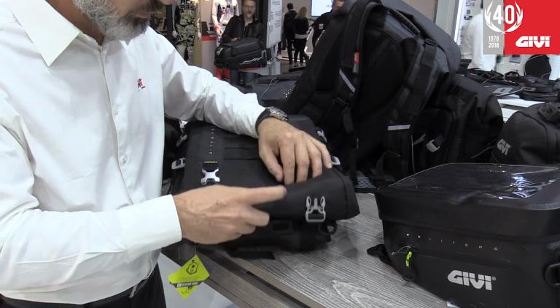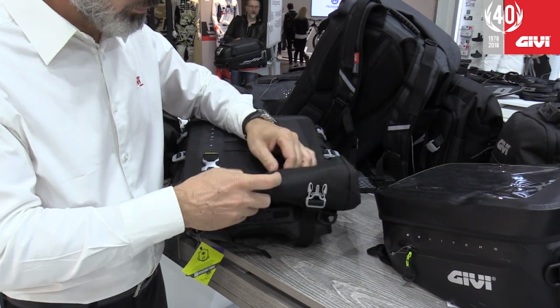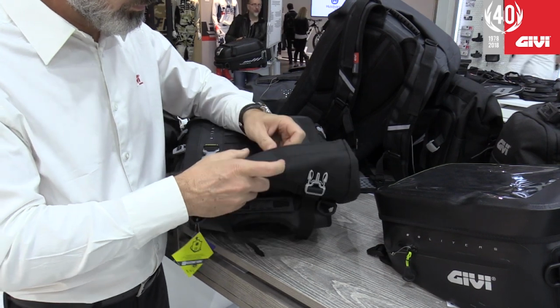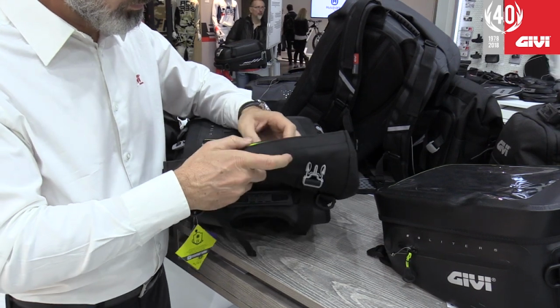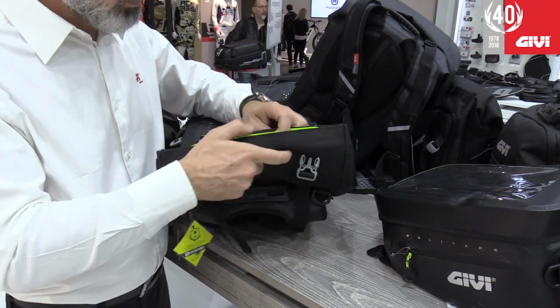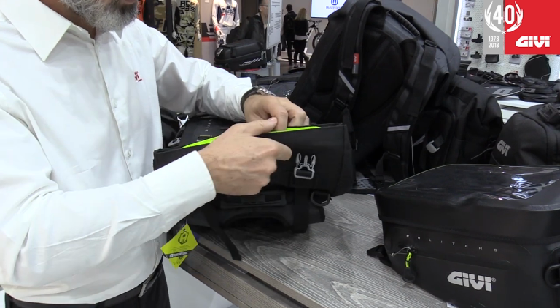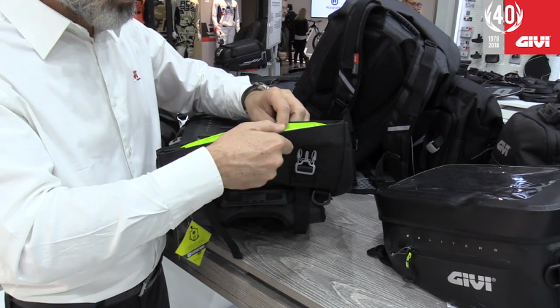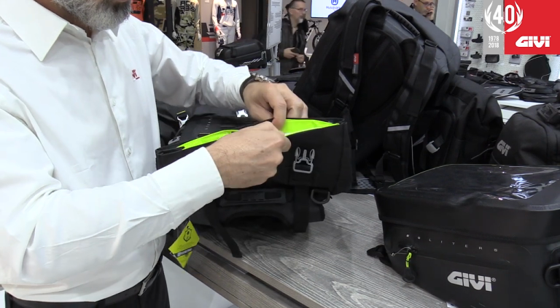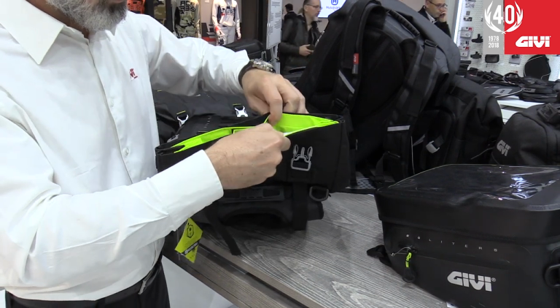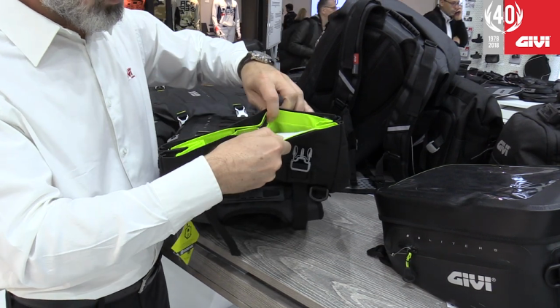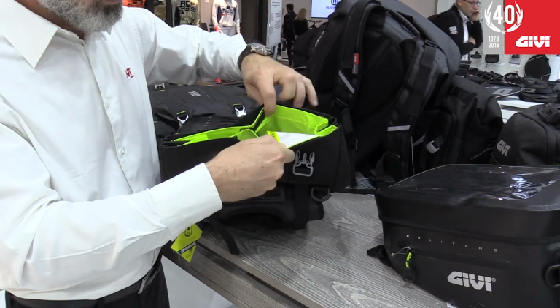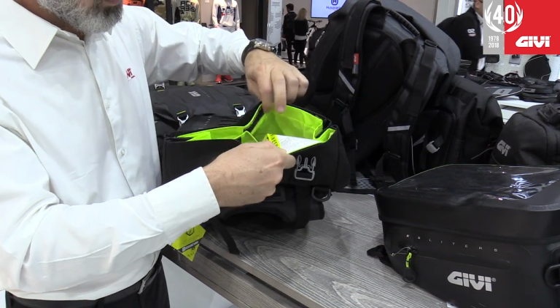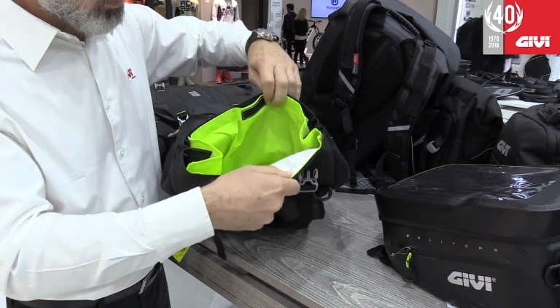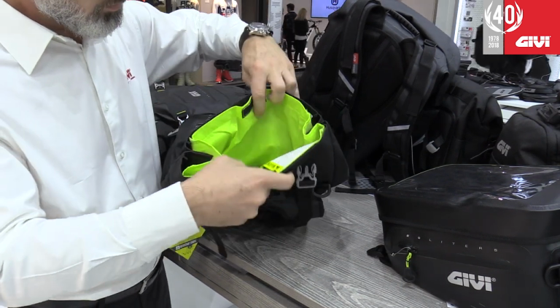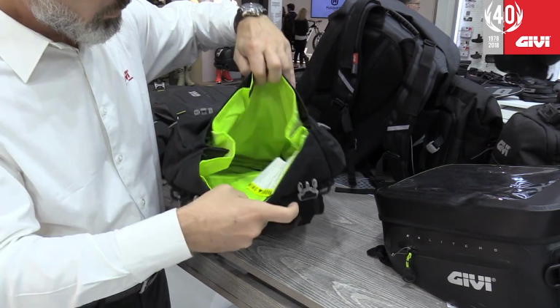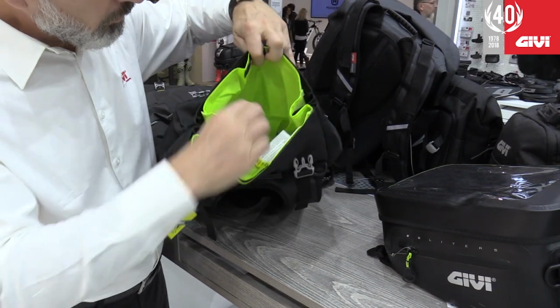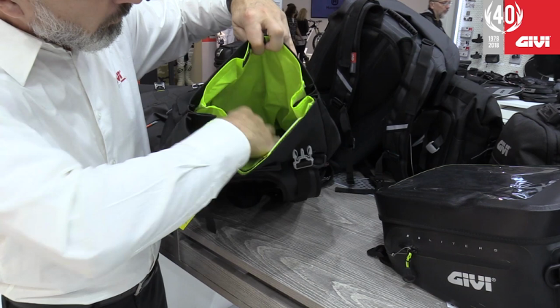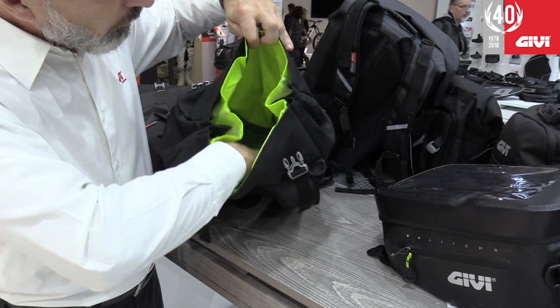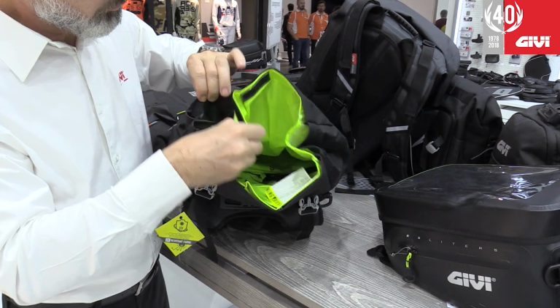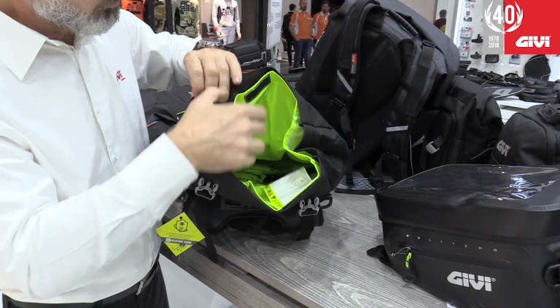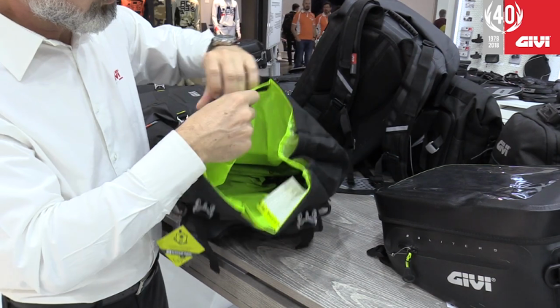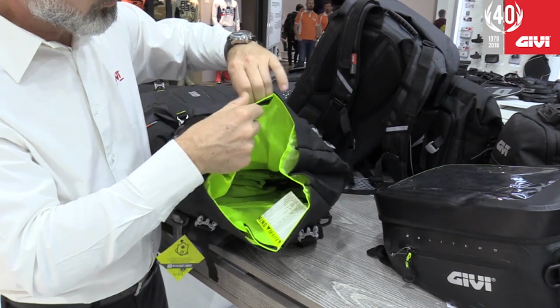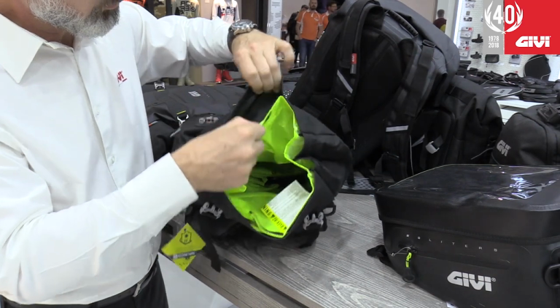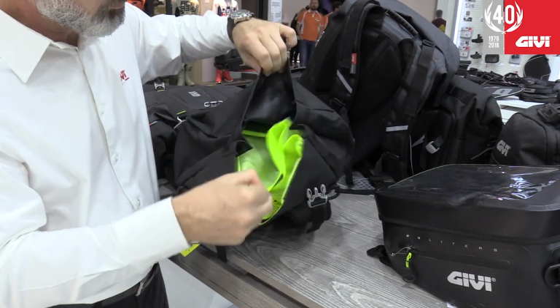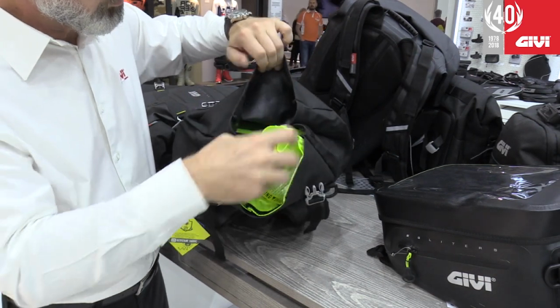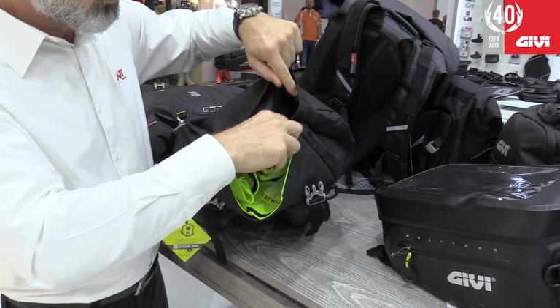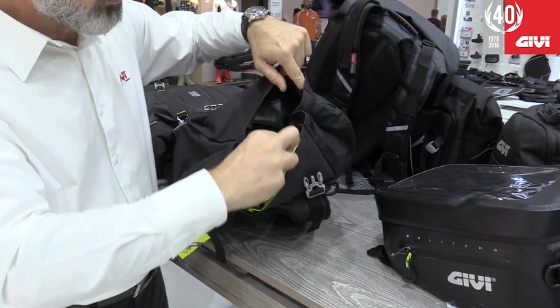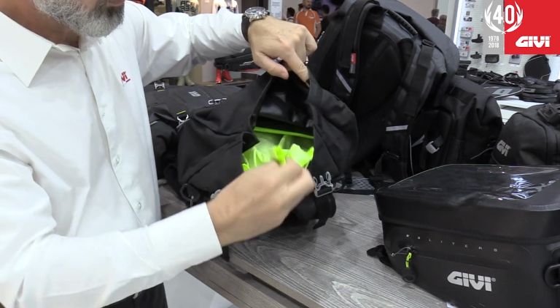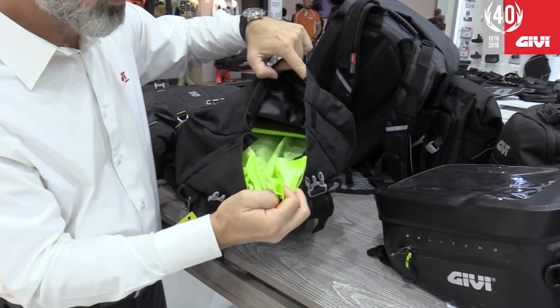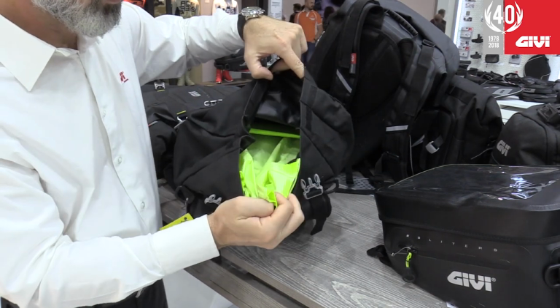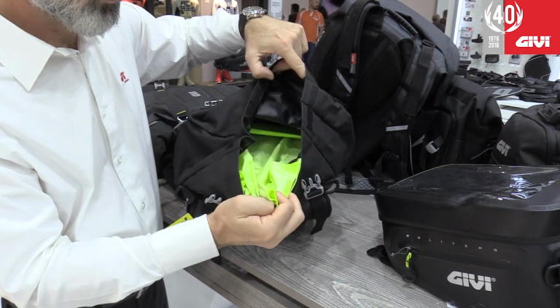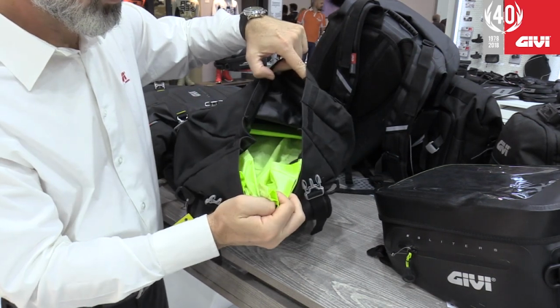Fully waterproof, it's got an internal separate compartment that is completely removable, and that's what guarantees the waterproofness.